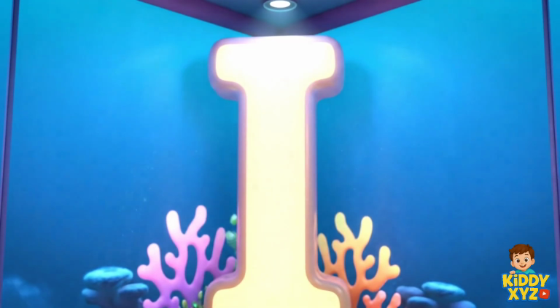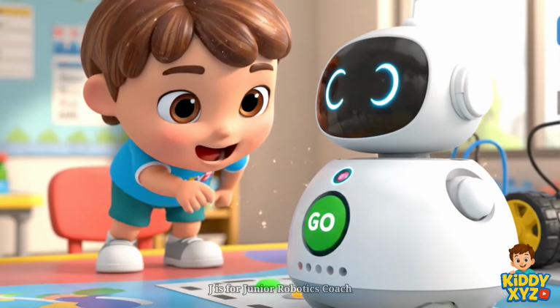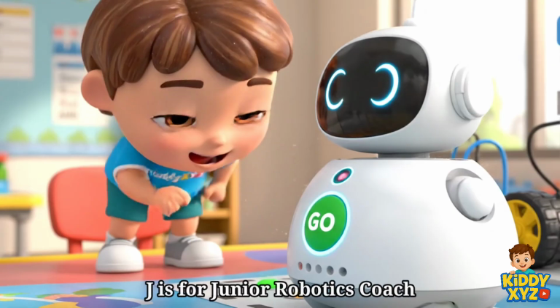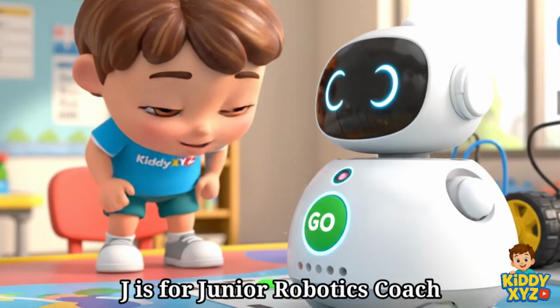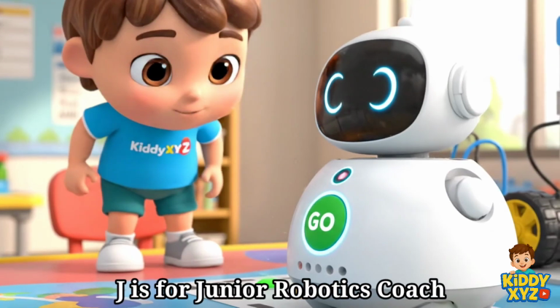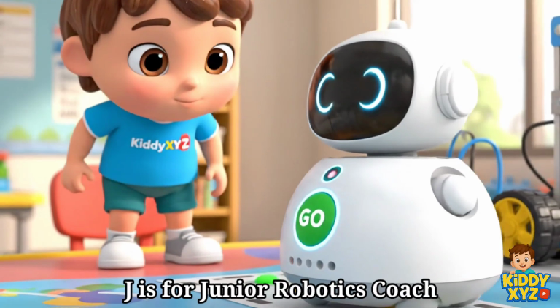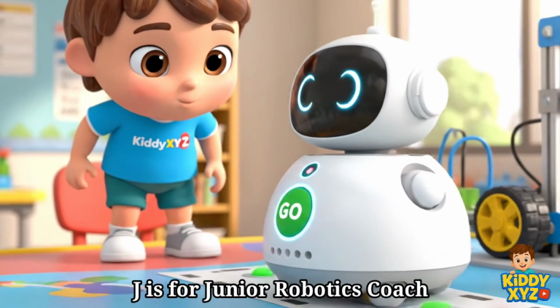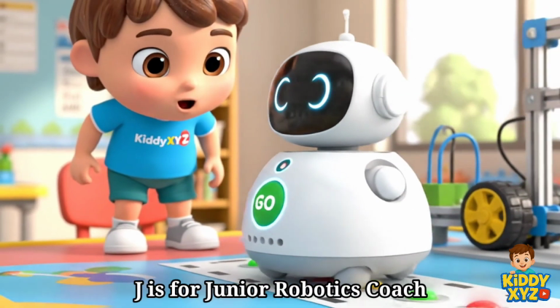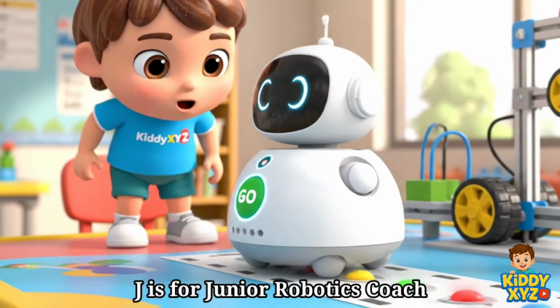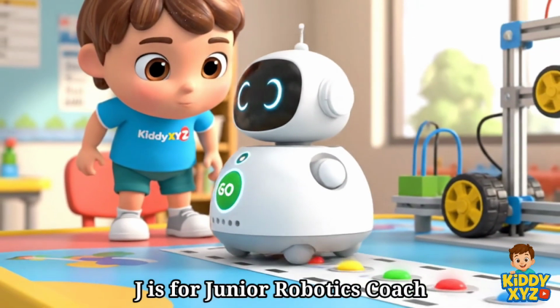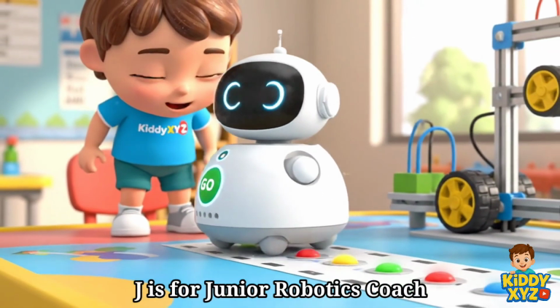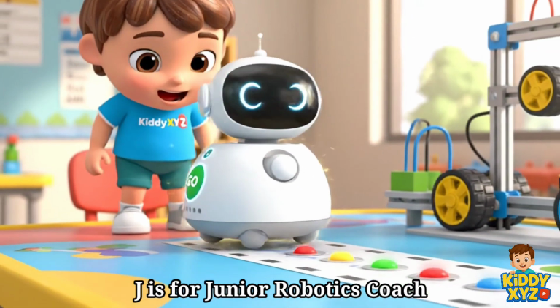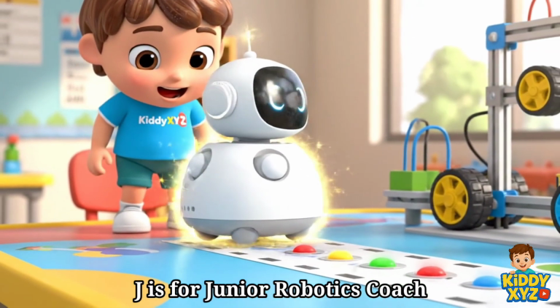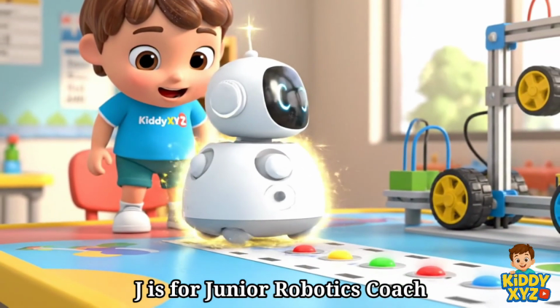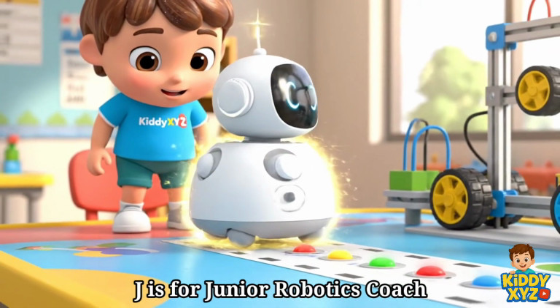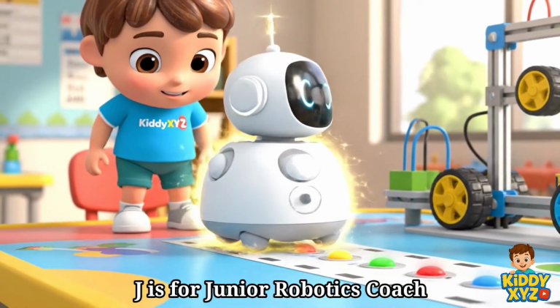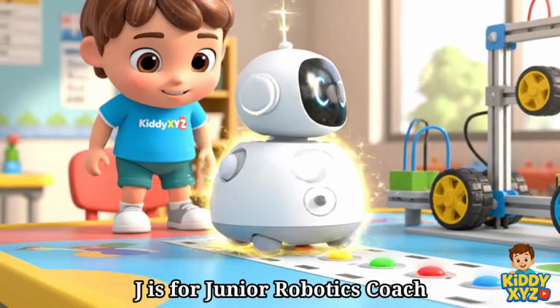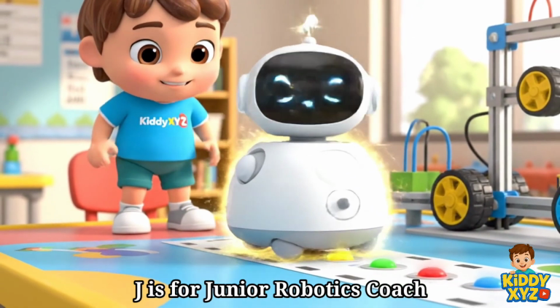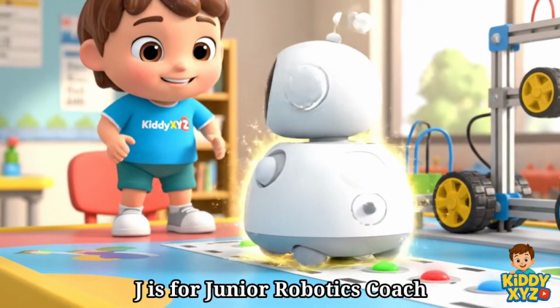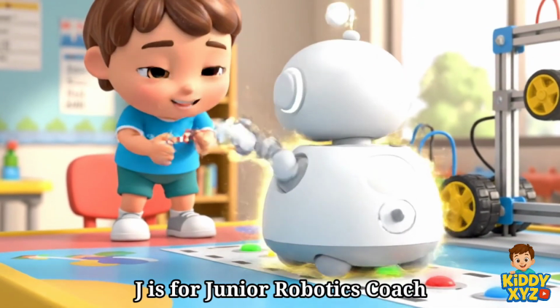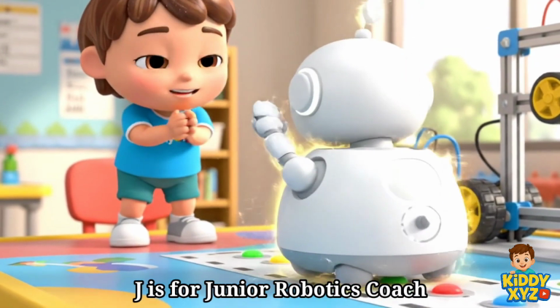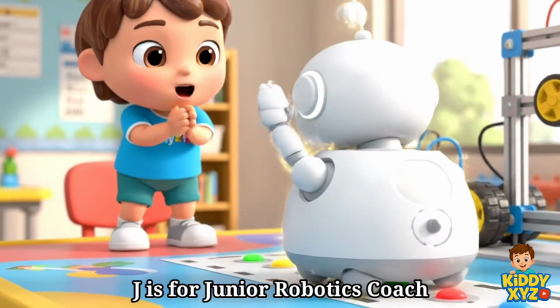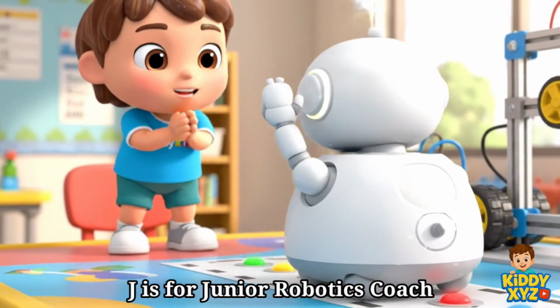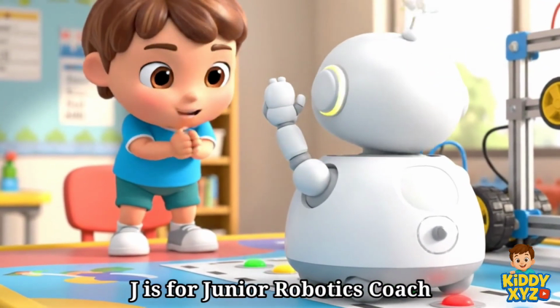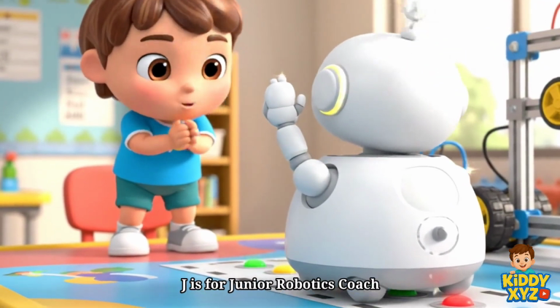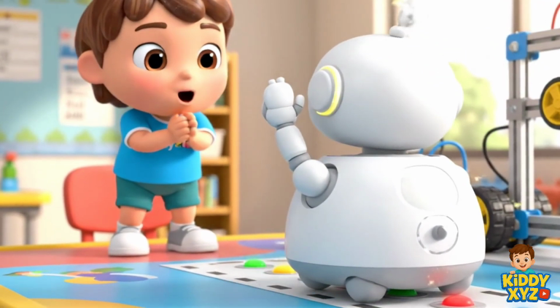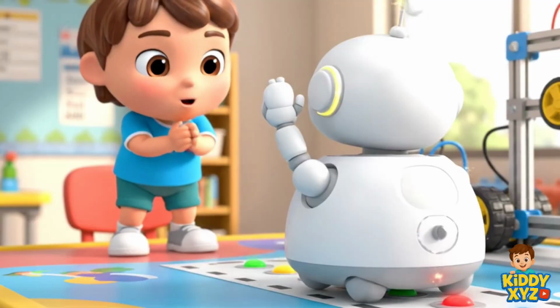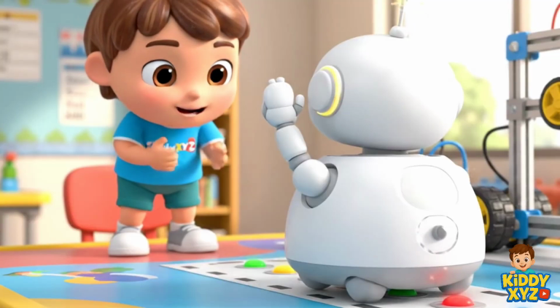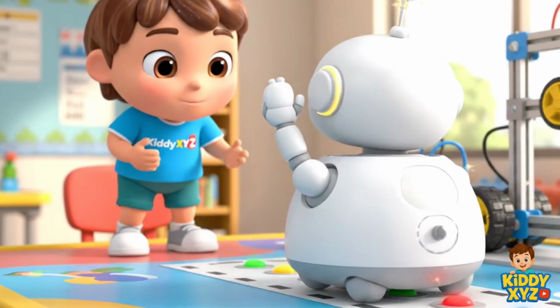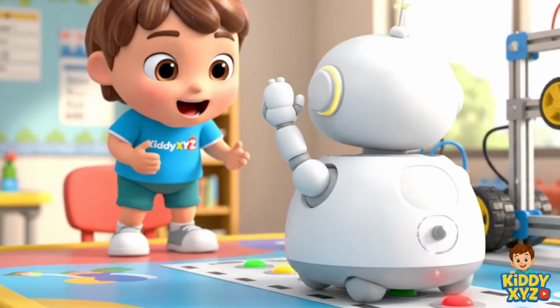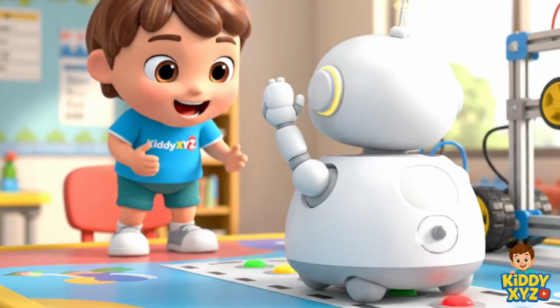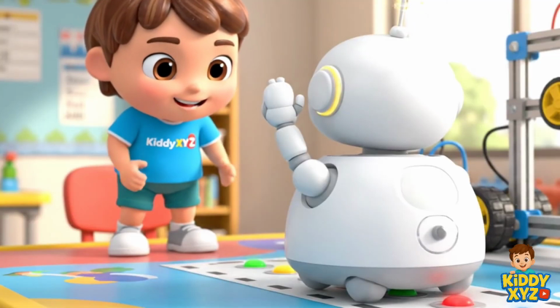J is for Junior Robotics Coach. Teaching robots to roll and wave.